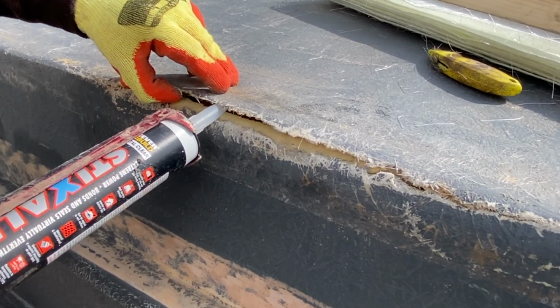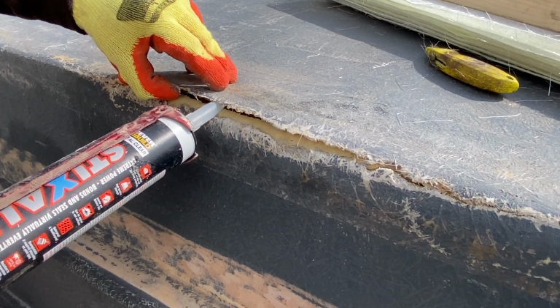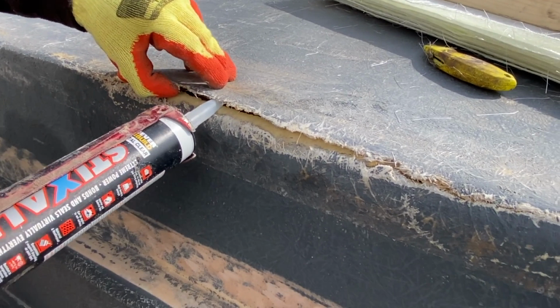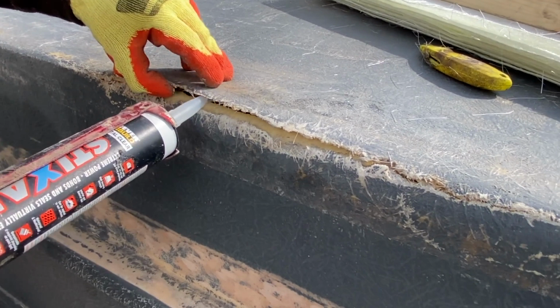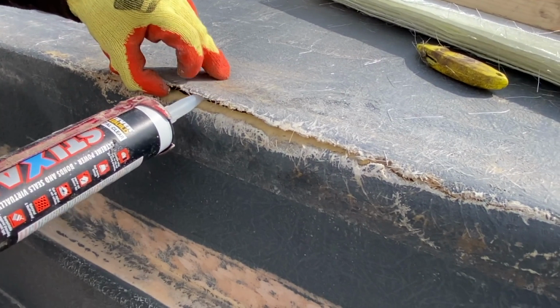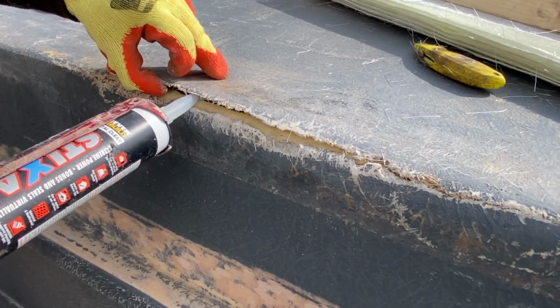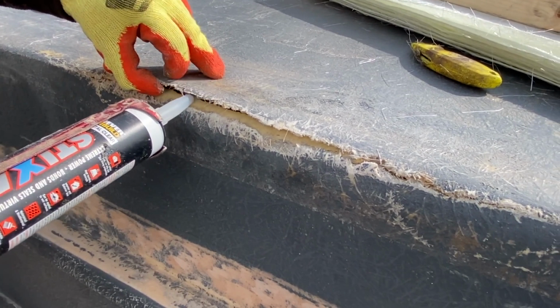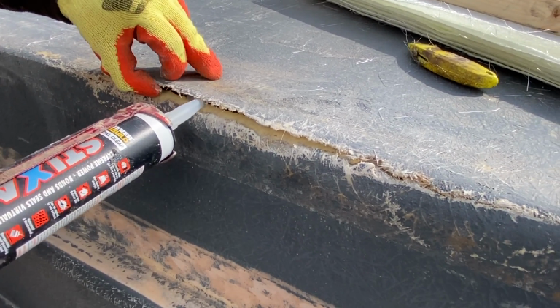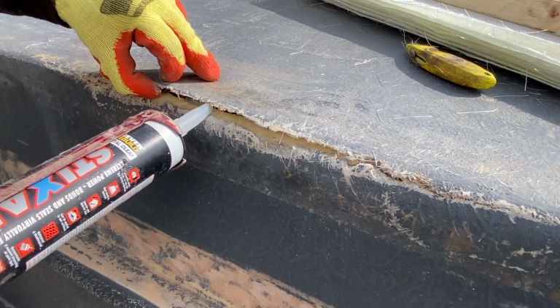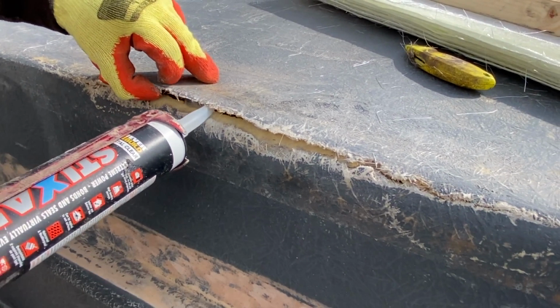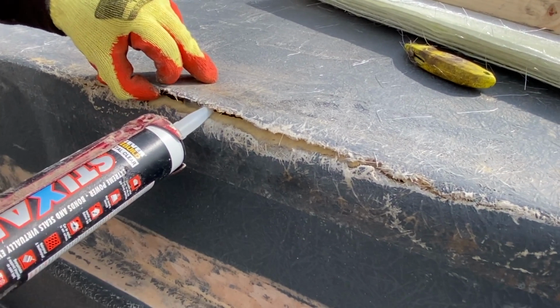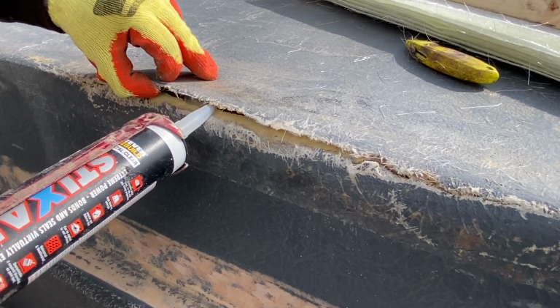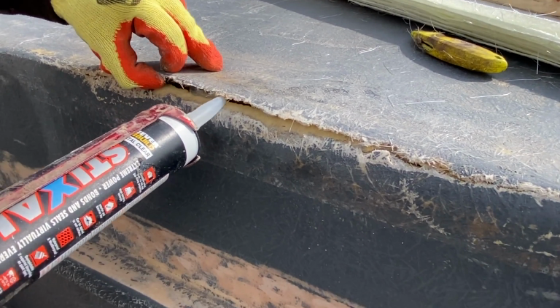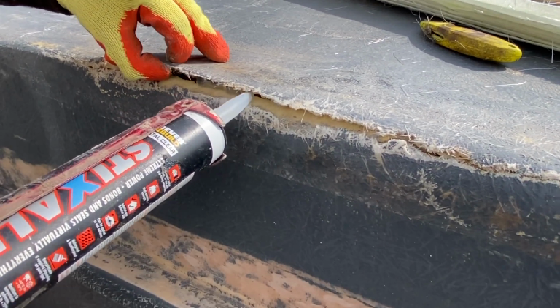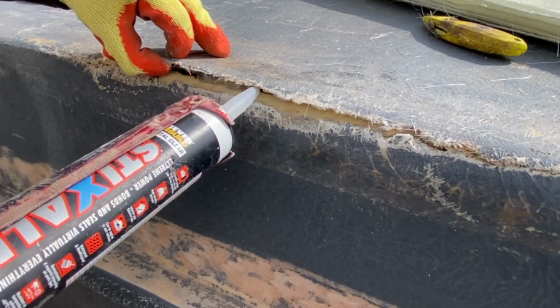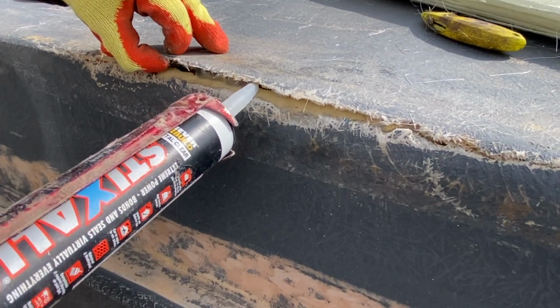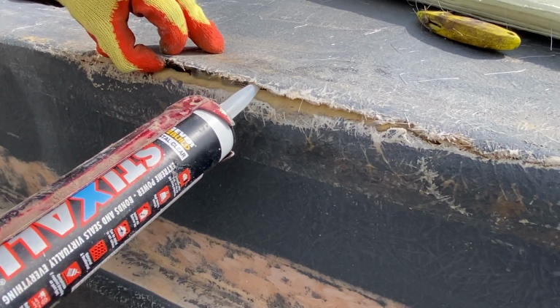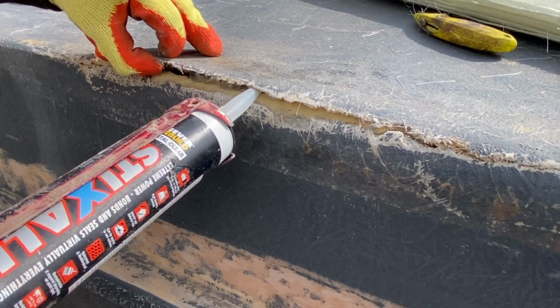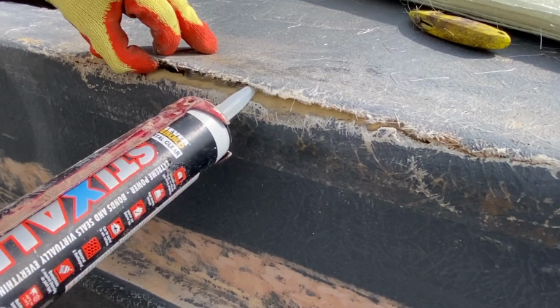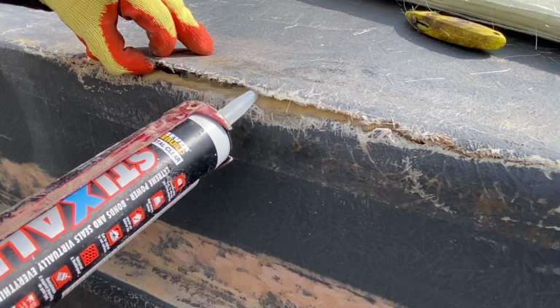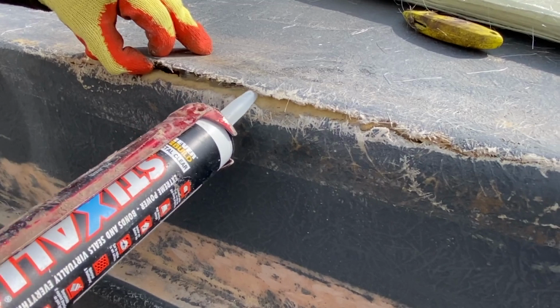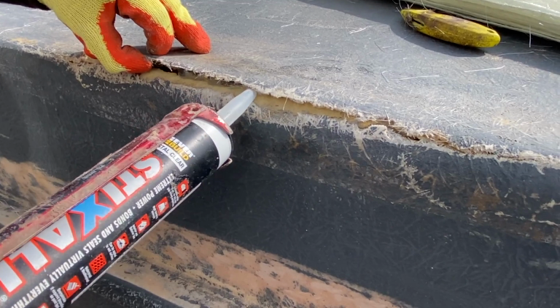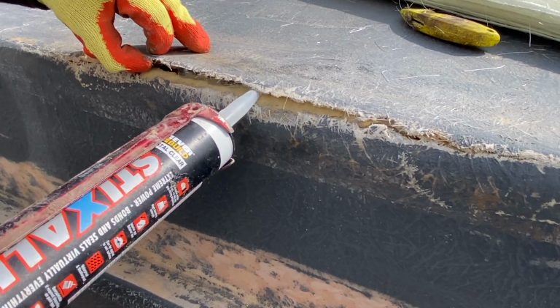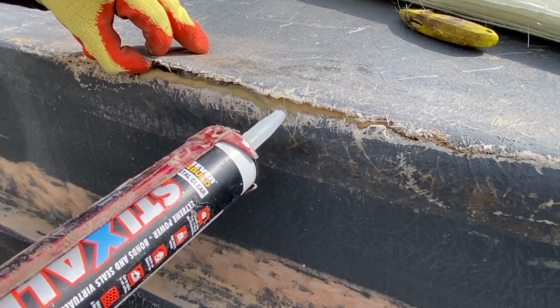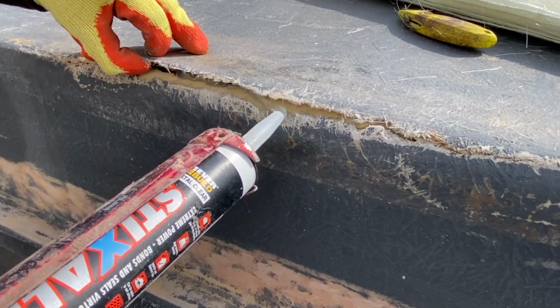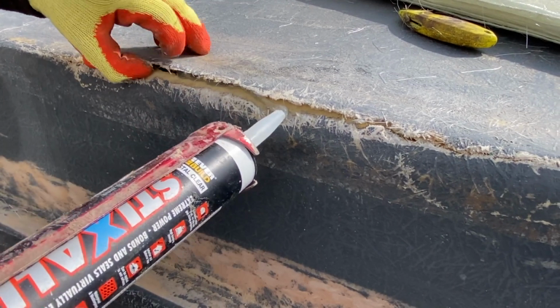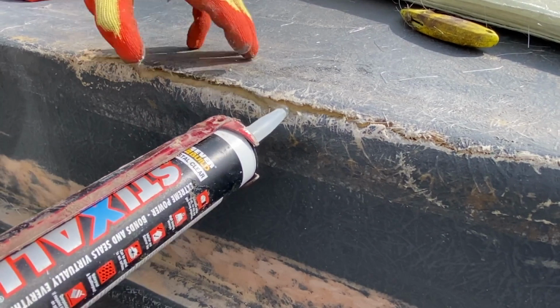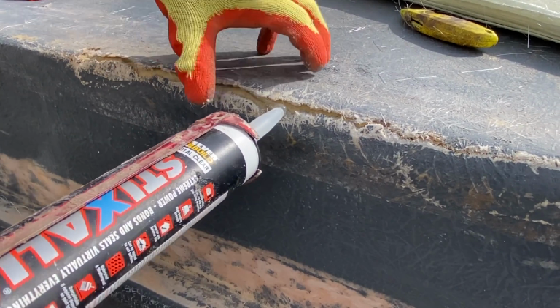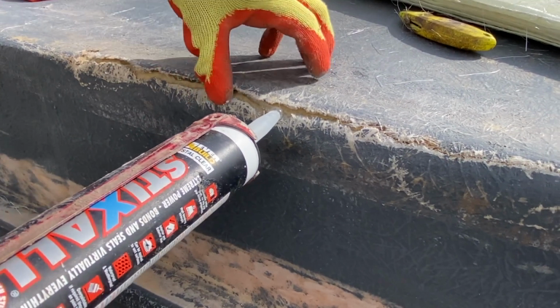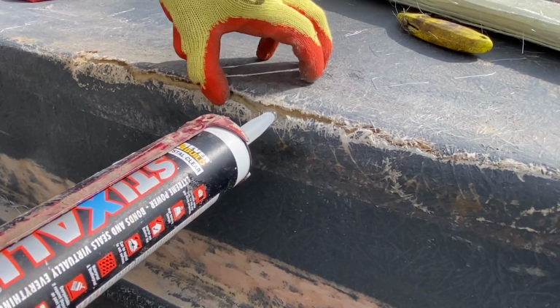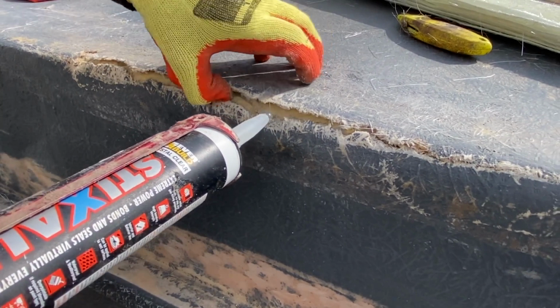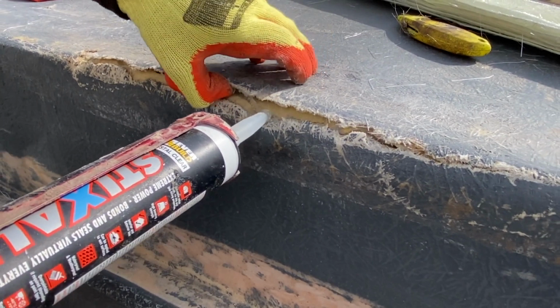Once this has been done, allow it to harden — approximately 60 minutes, or check with the manufacturer for a more specific time.